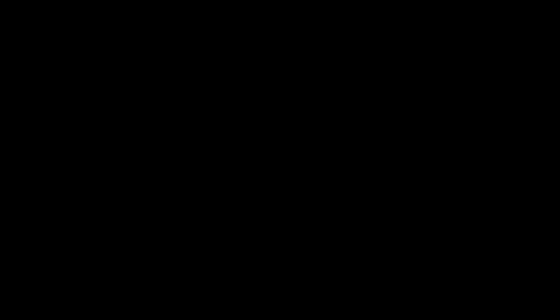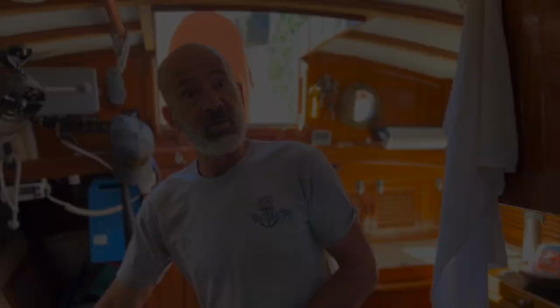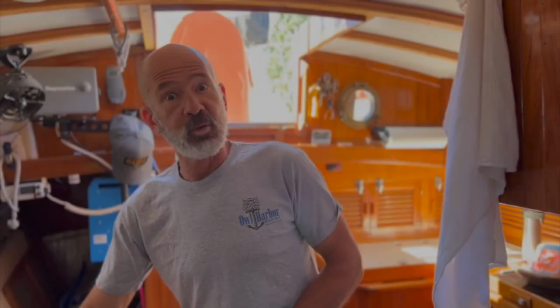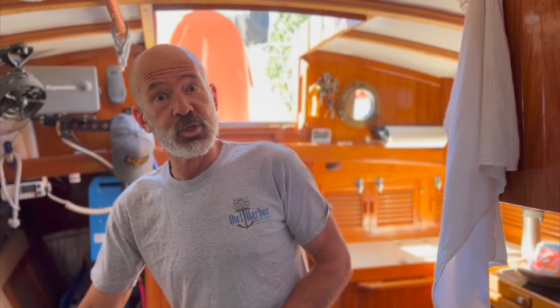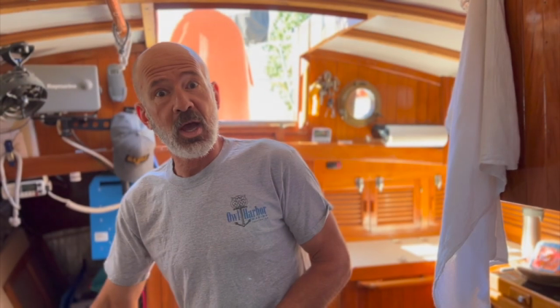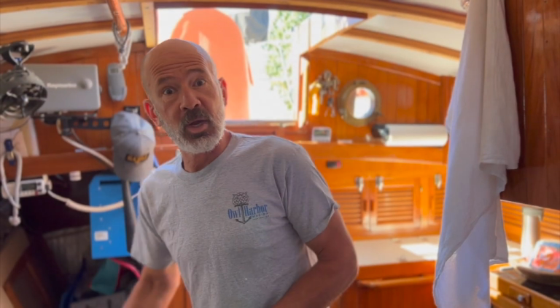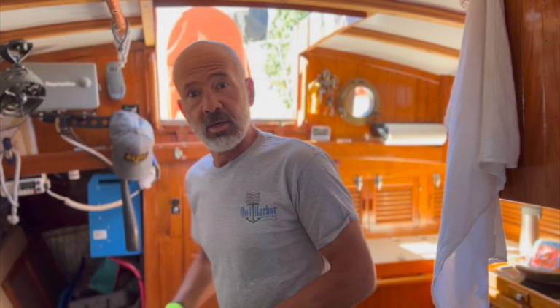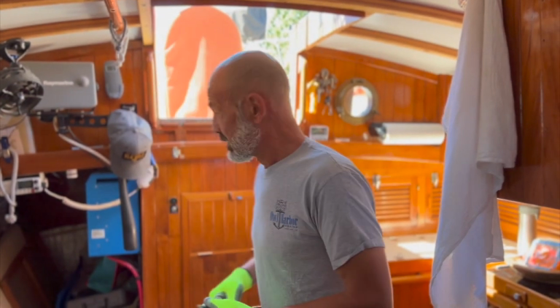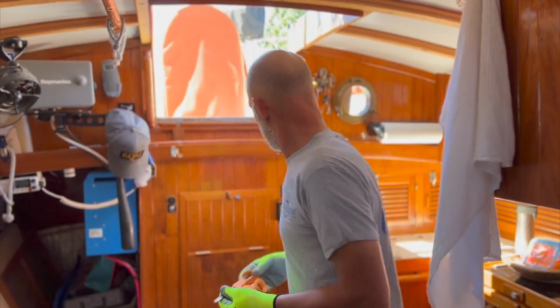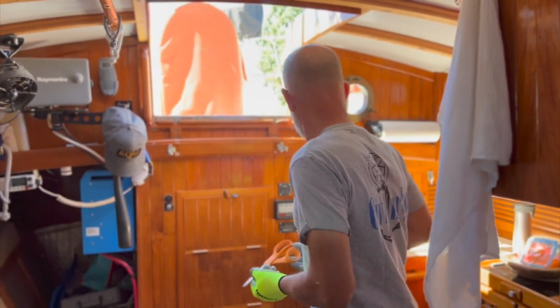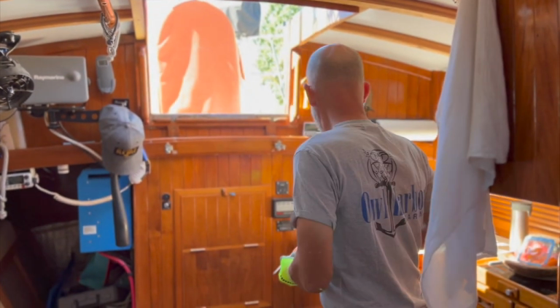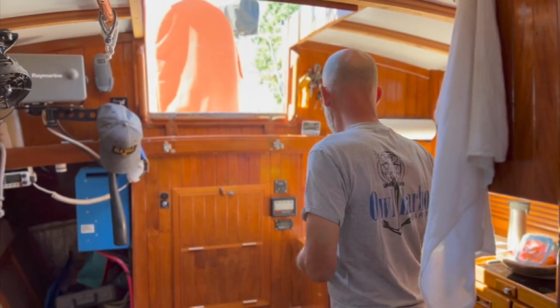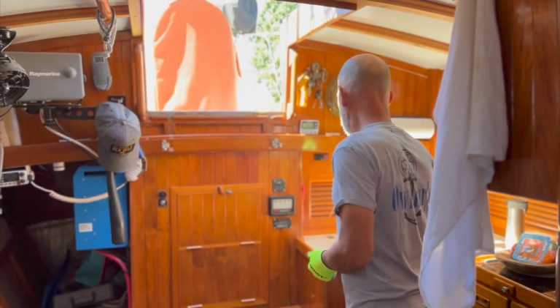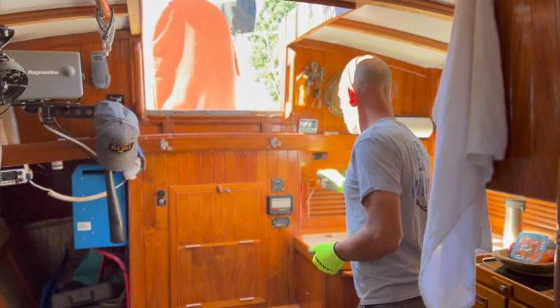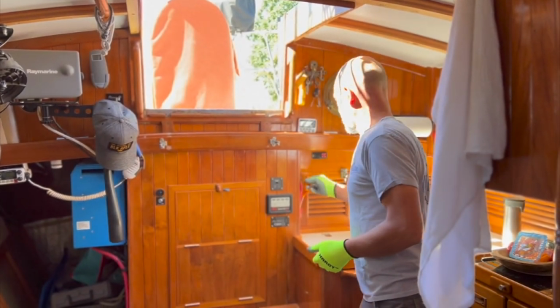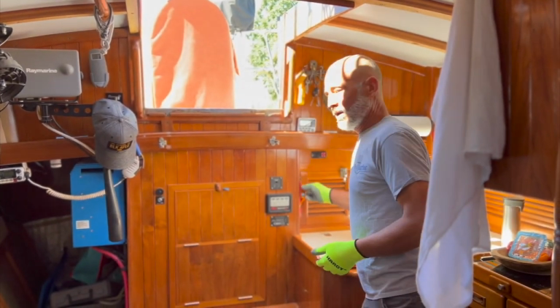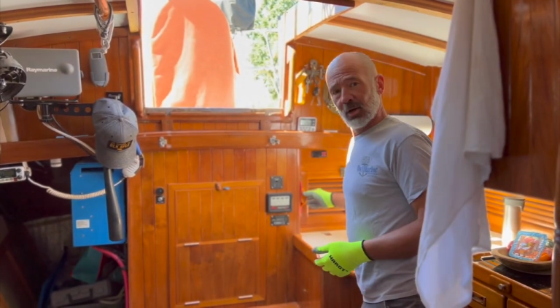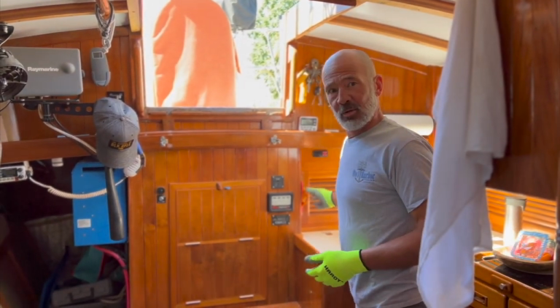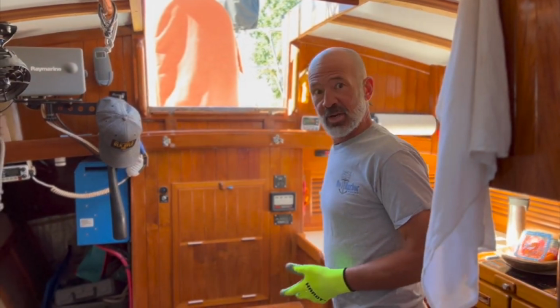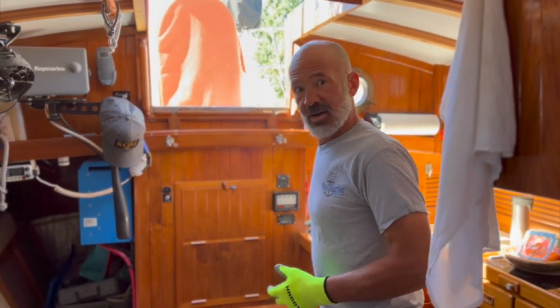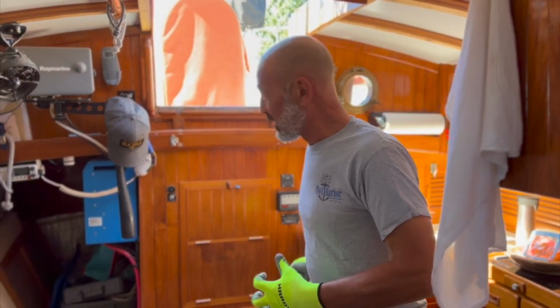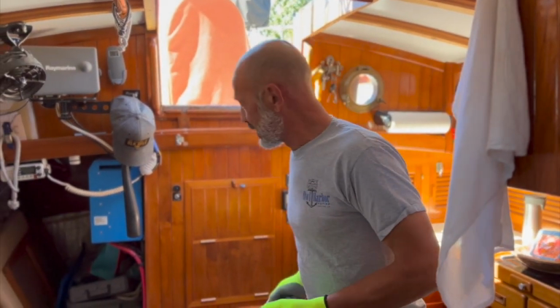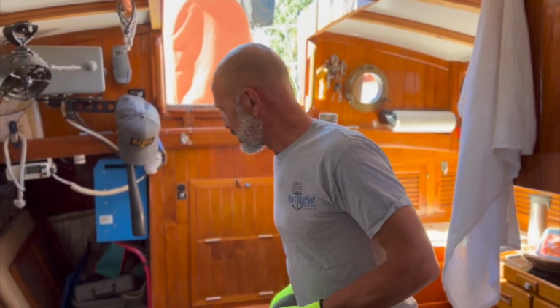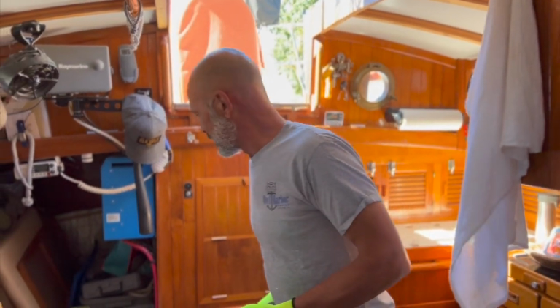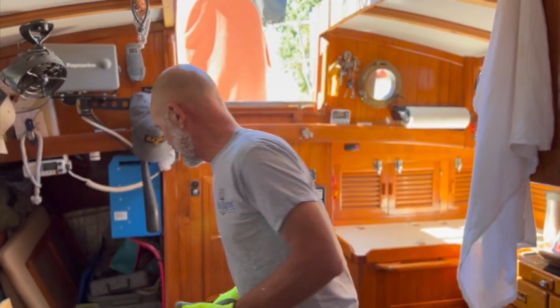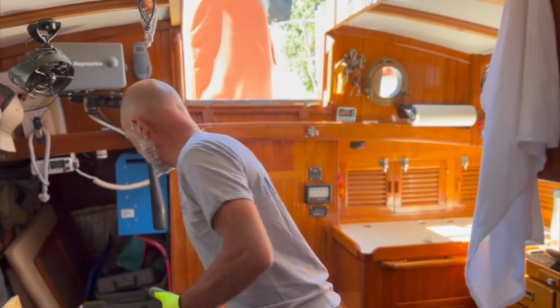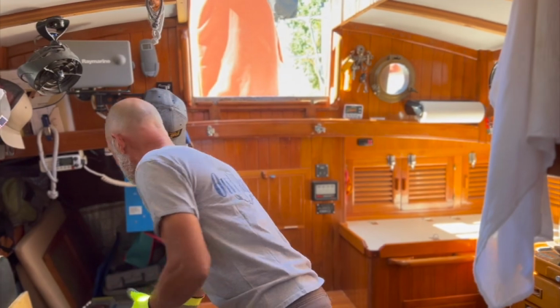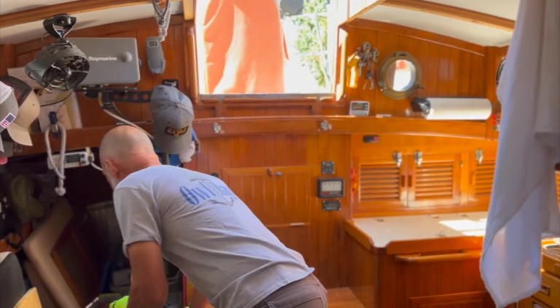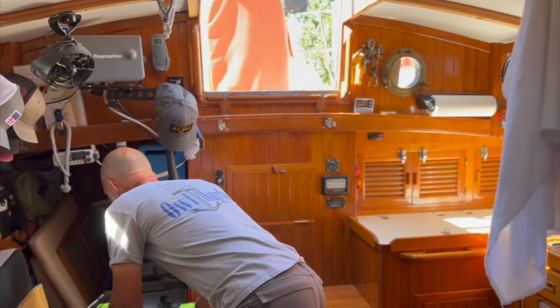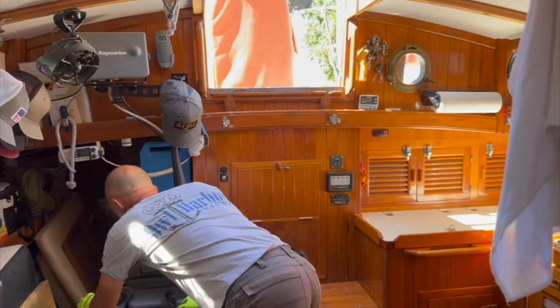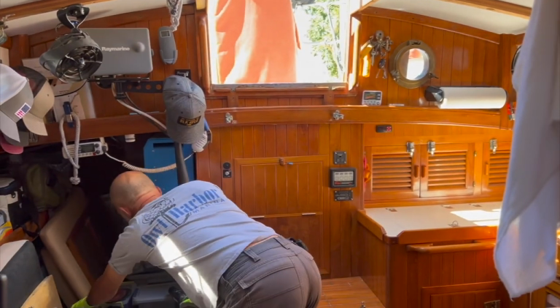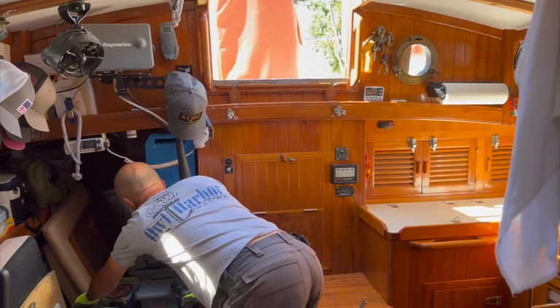Happy Fourth of July weekend. Got a long three-day holiday, so I'm gonna try and get some more stuff done on this thing.